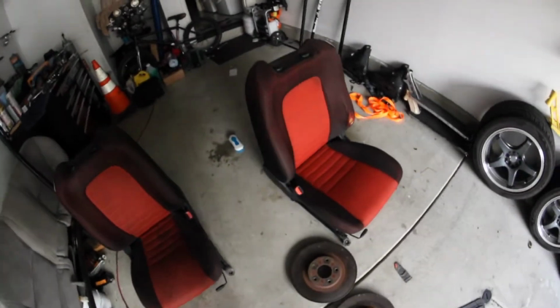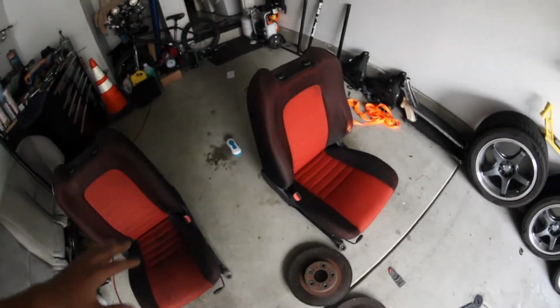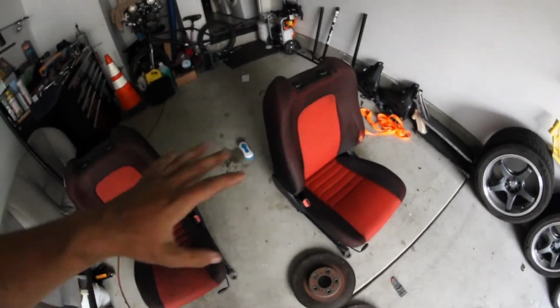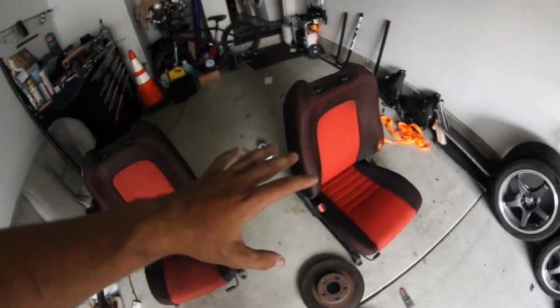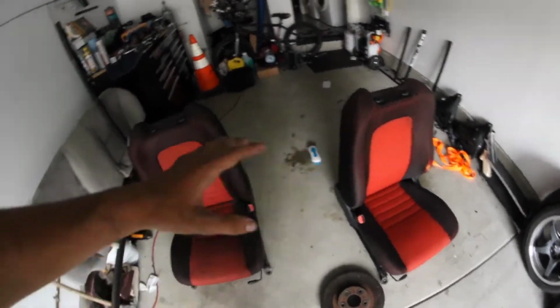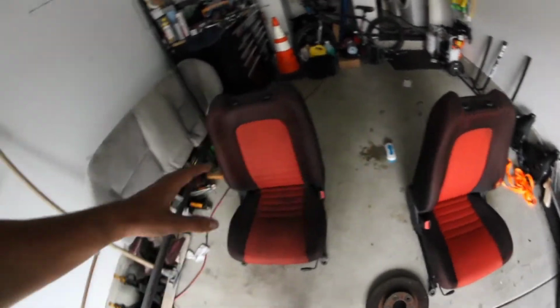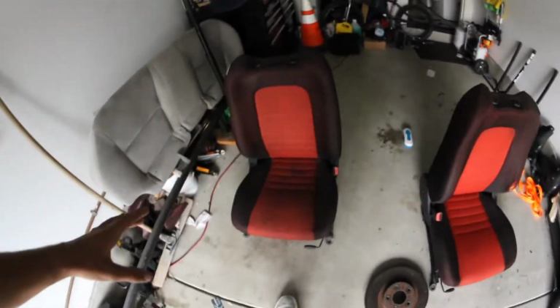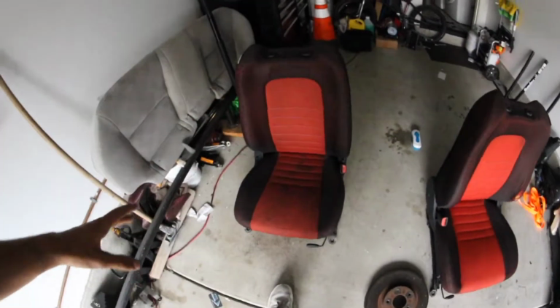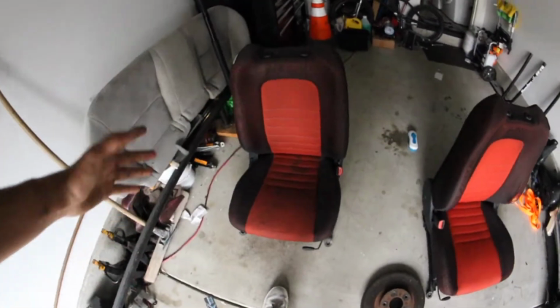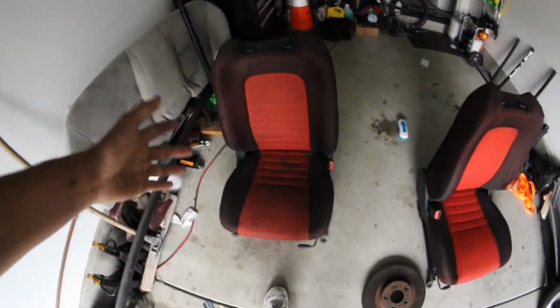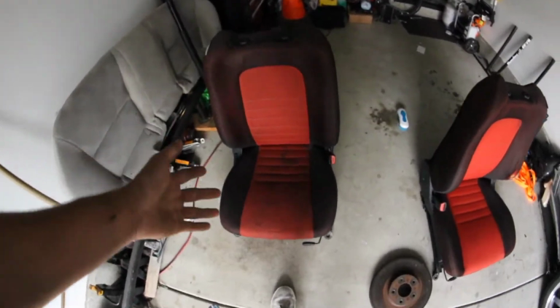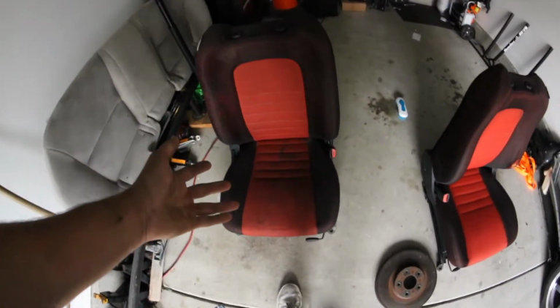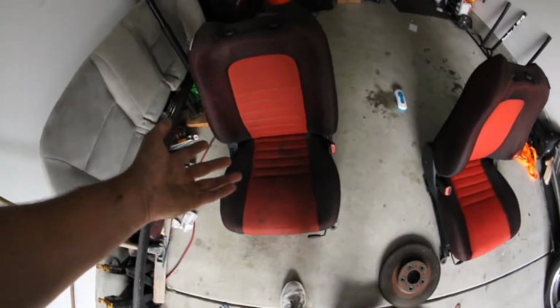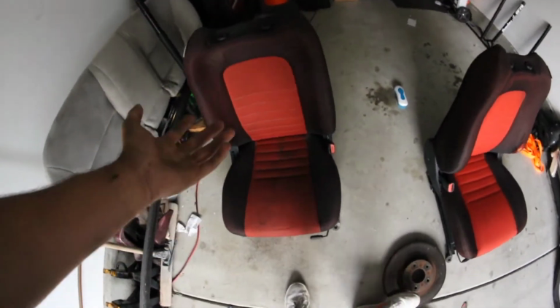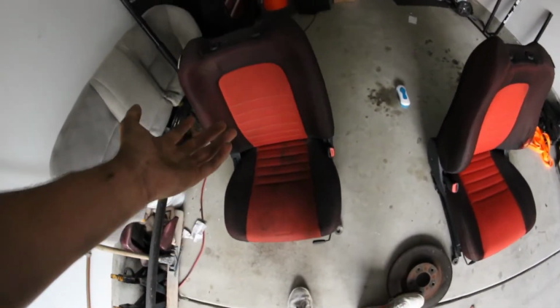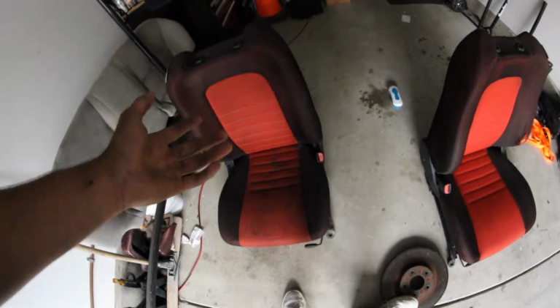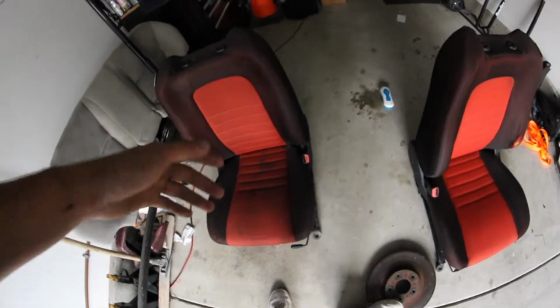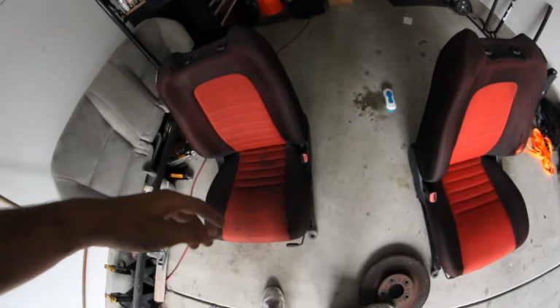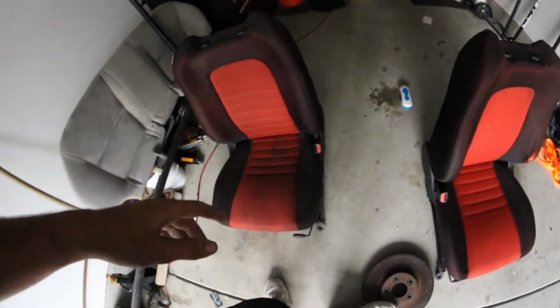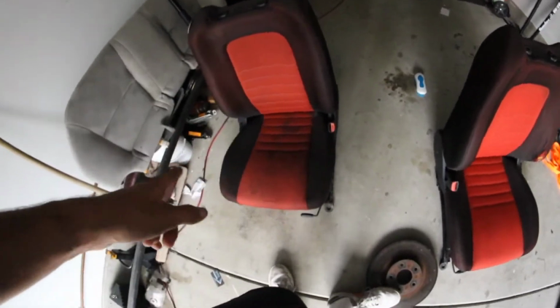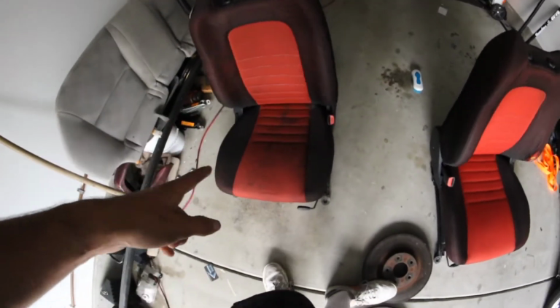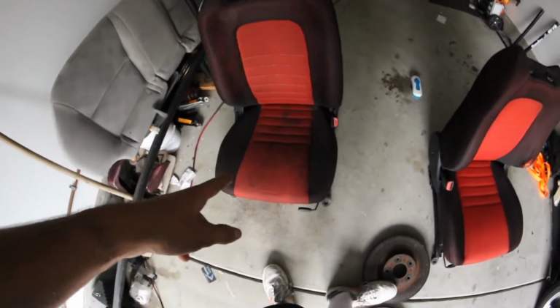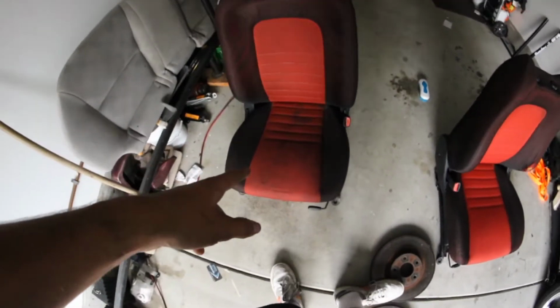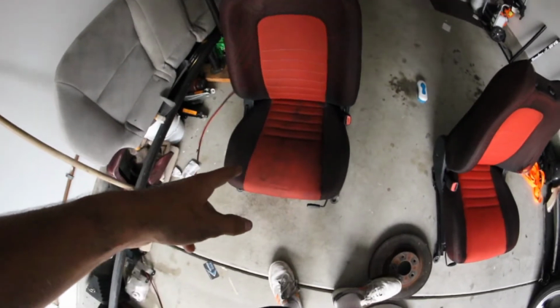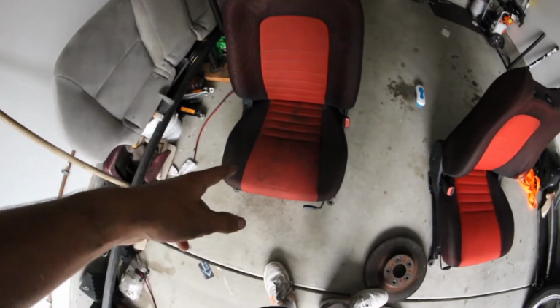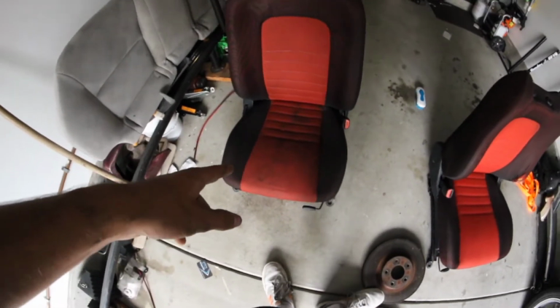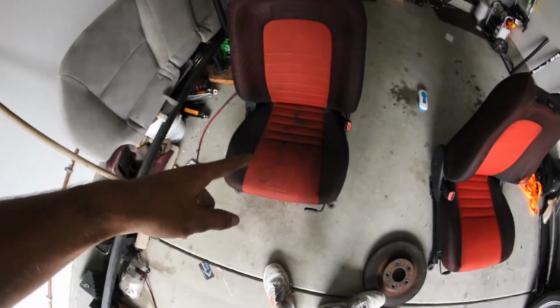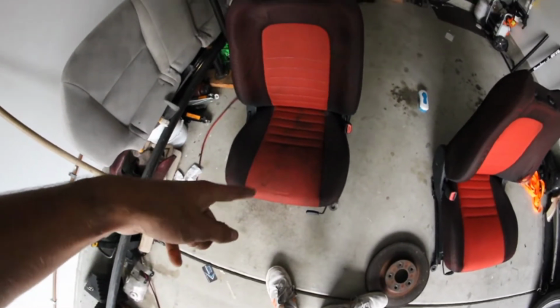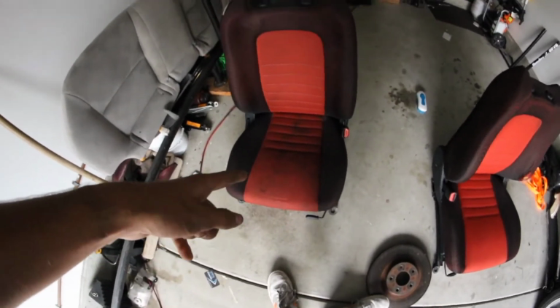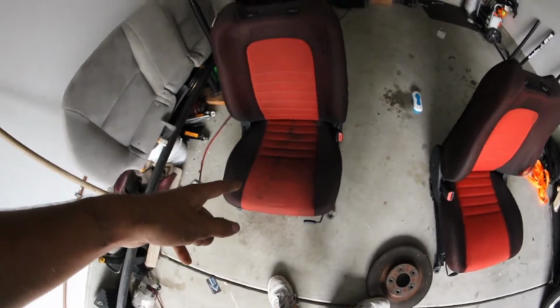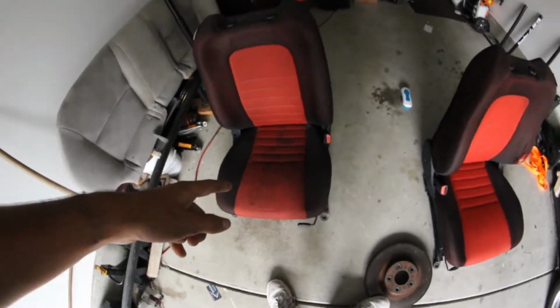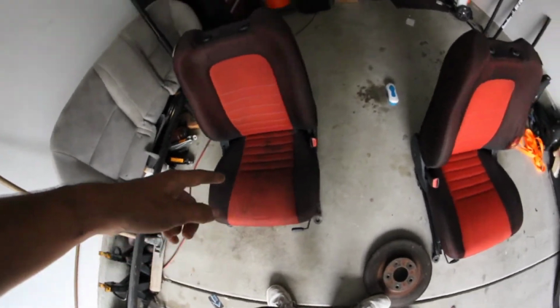Here we have a driver and passenger seat. The passenger is obviously pretty clean, though I need to actually clean it — it's dirty.